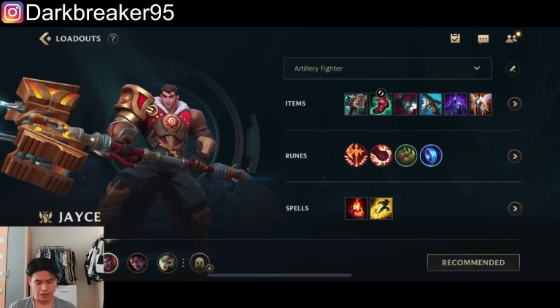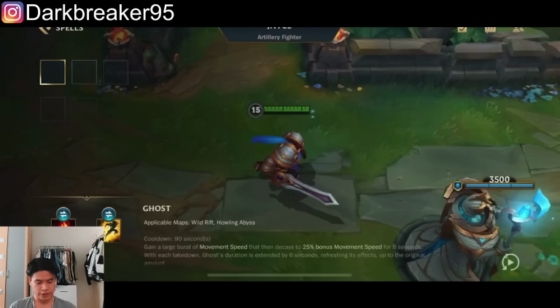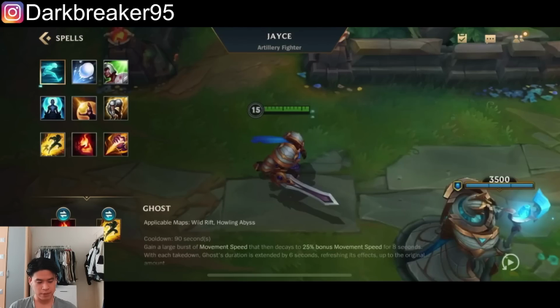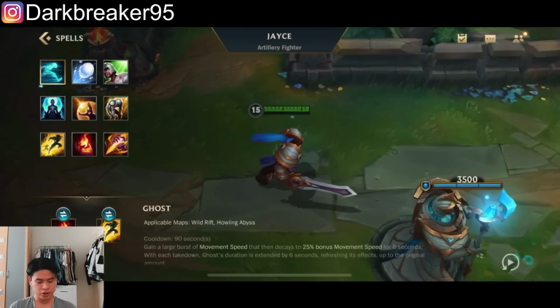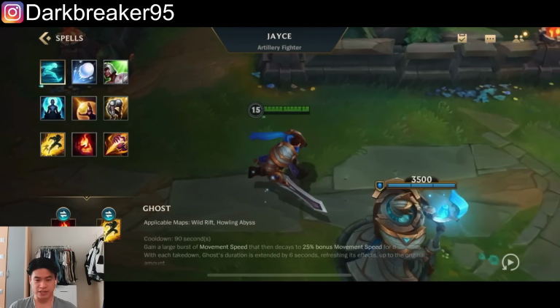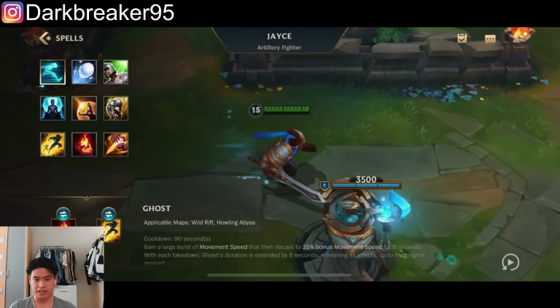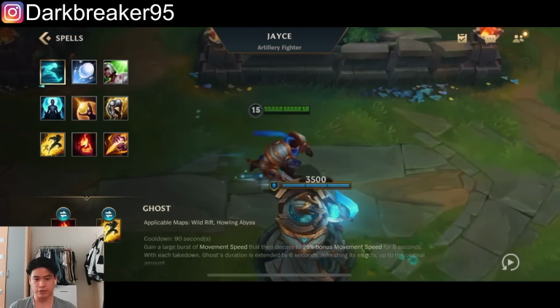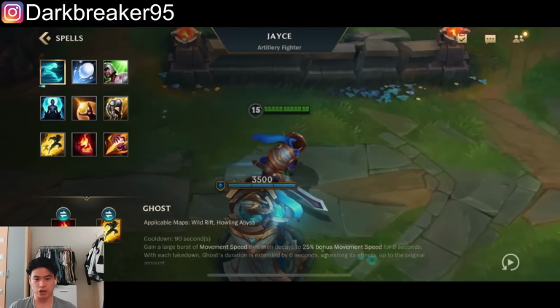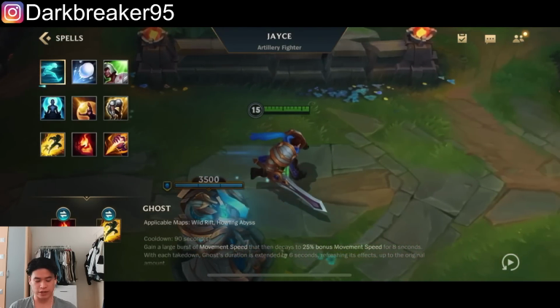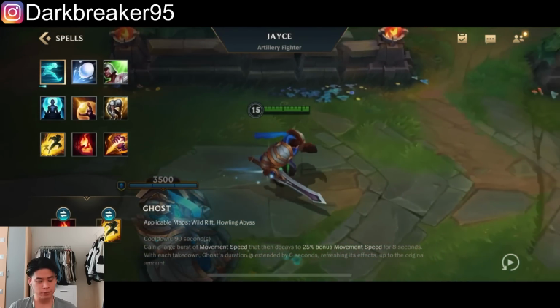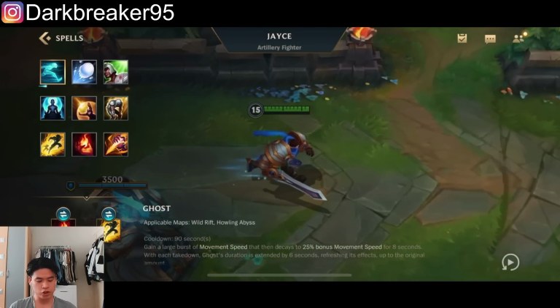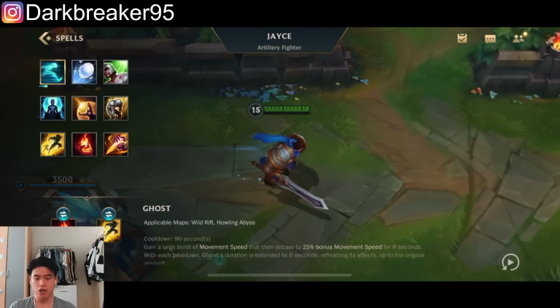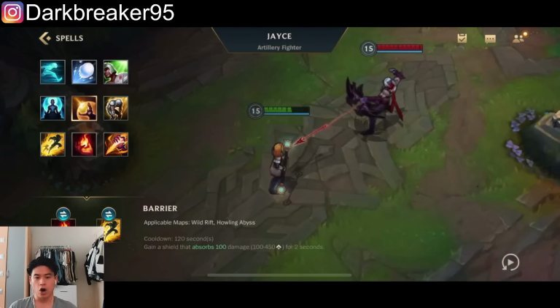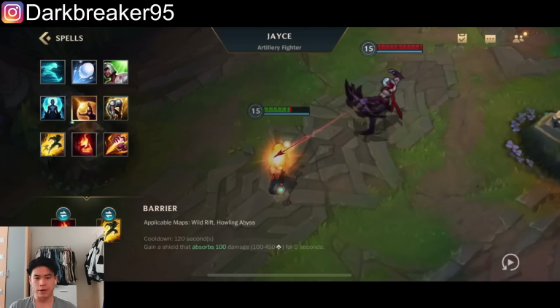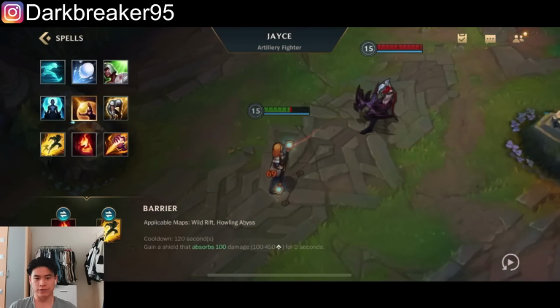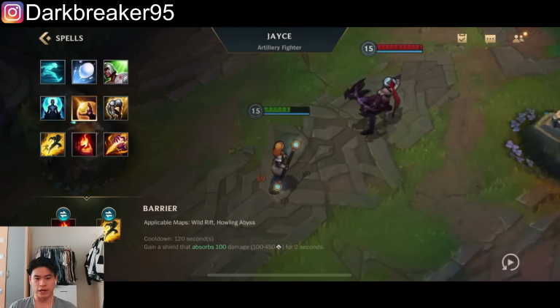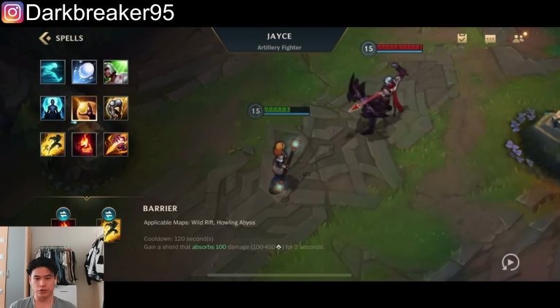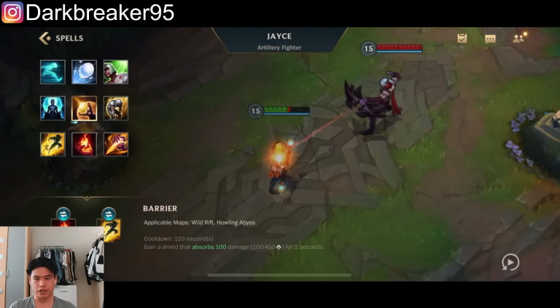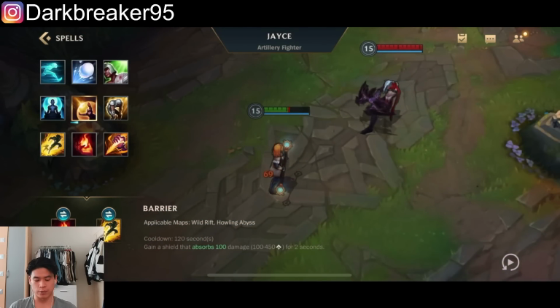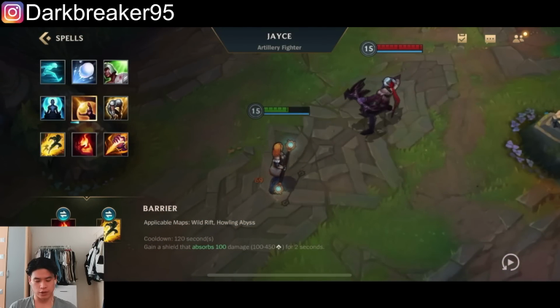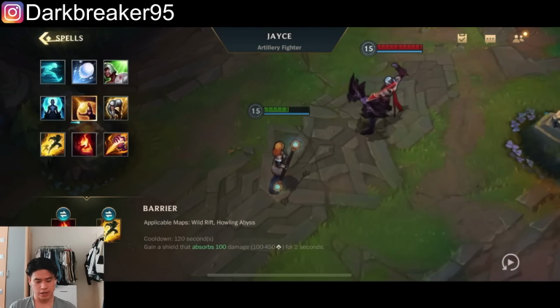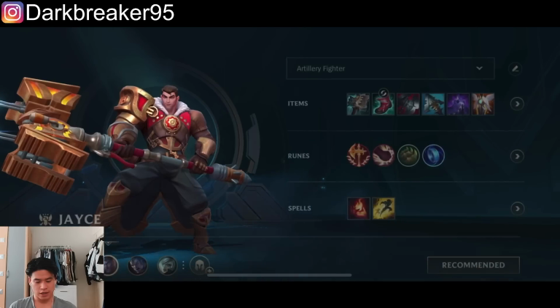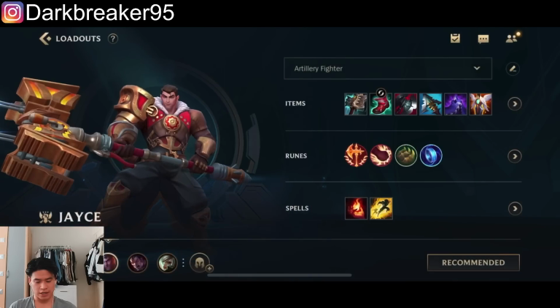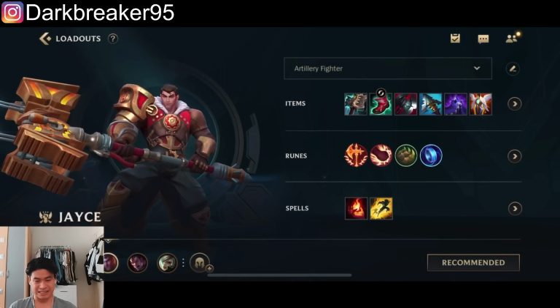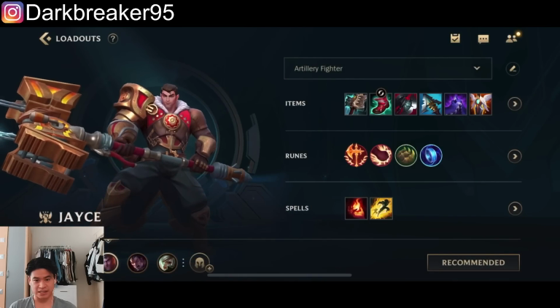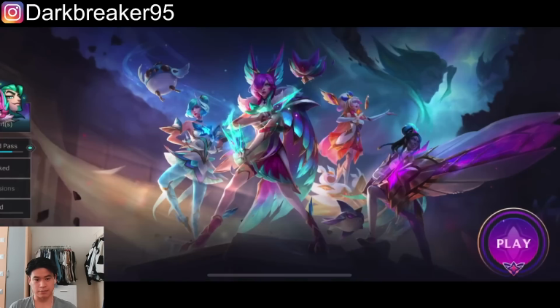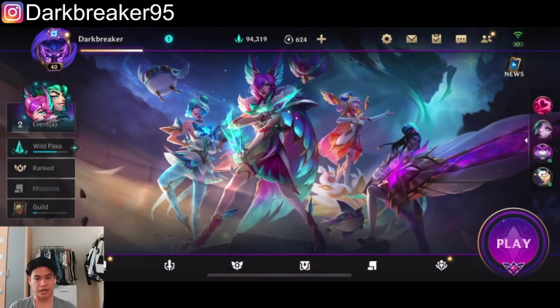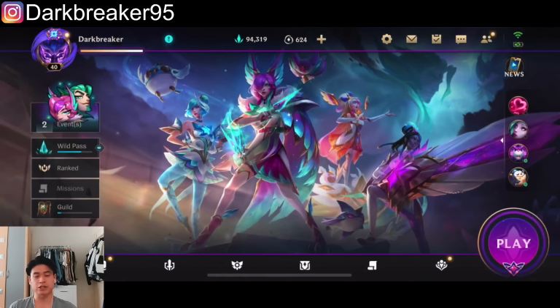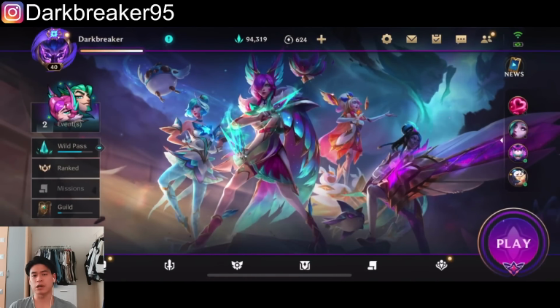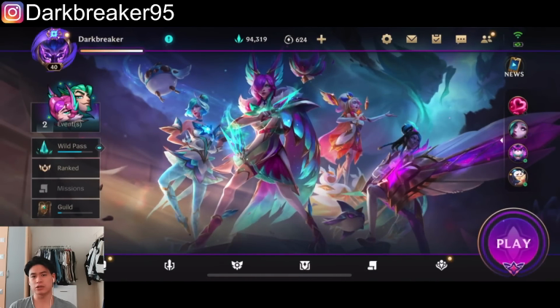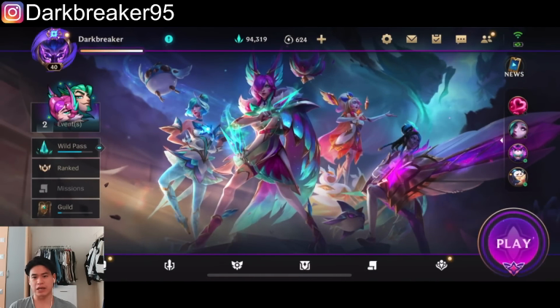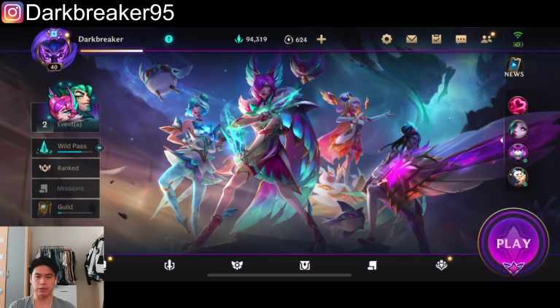For summoner spells, Ignite and Flash for kill pressure, or Ghost and Flash if you want more sustain. Let's hop right into the gameplay.